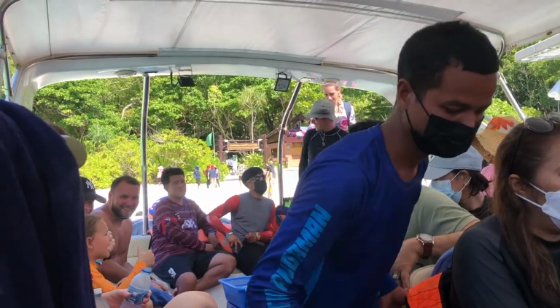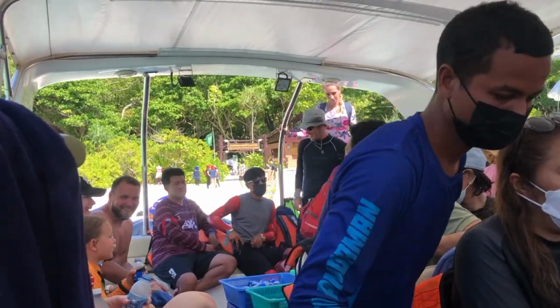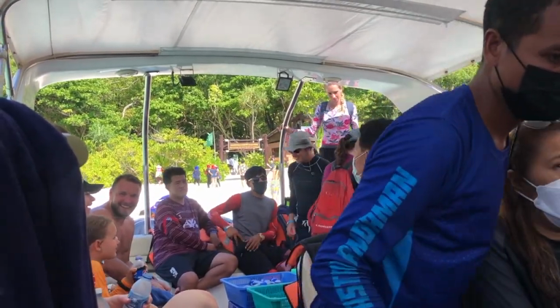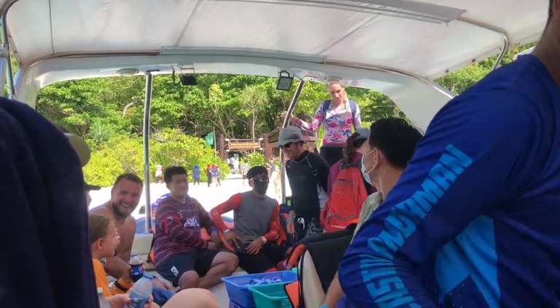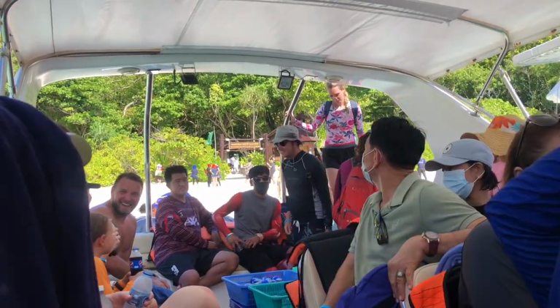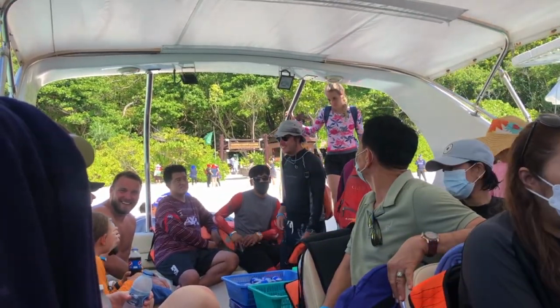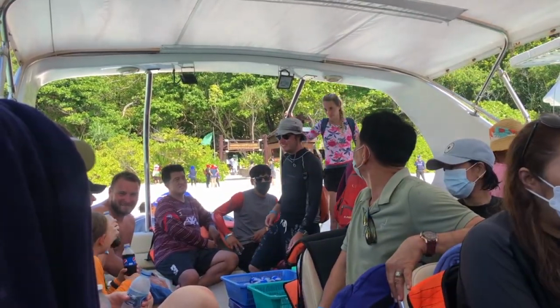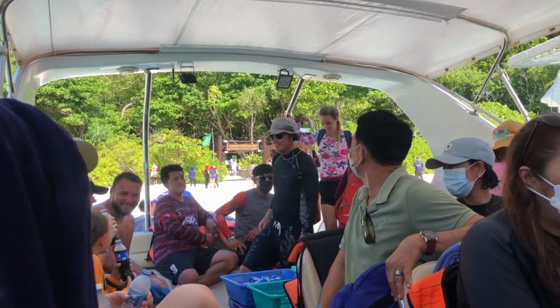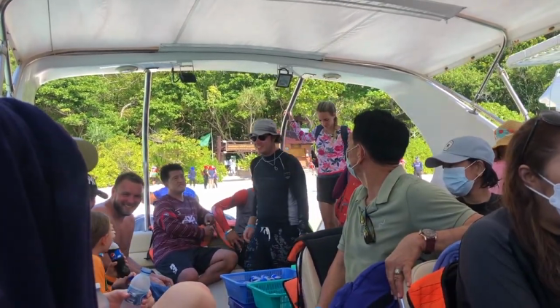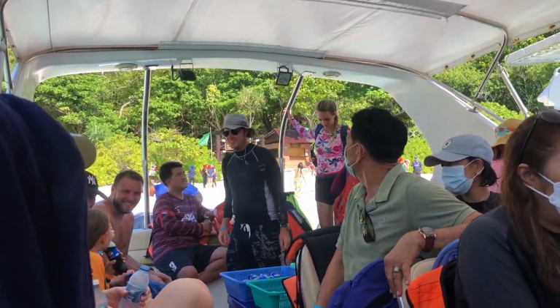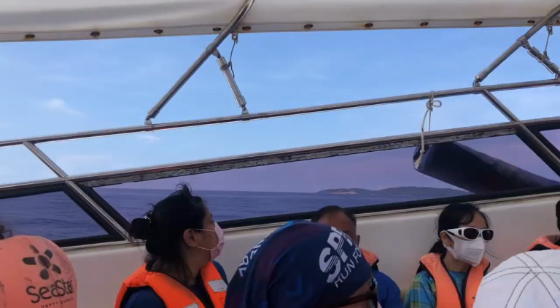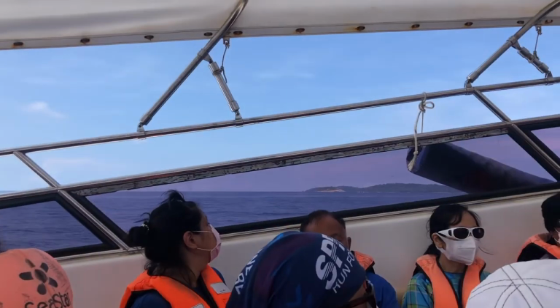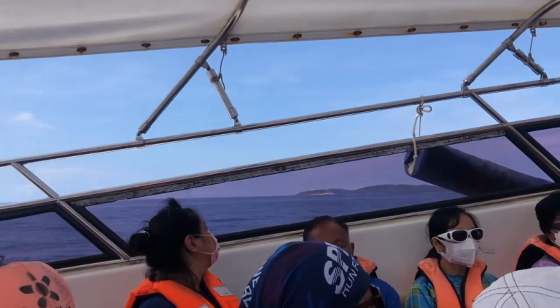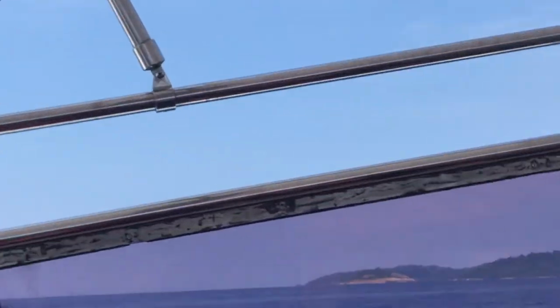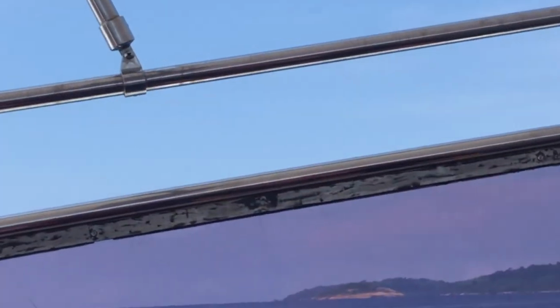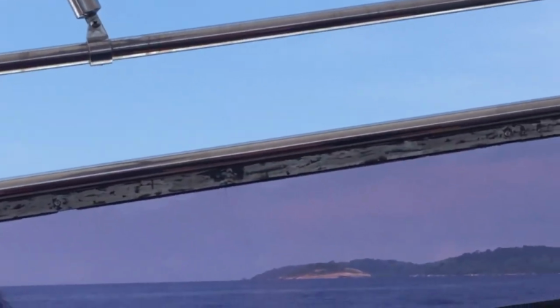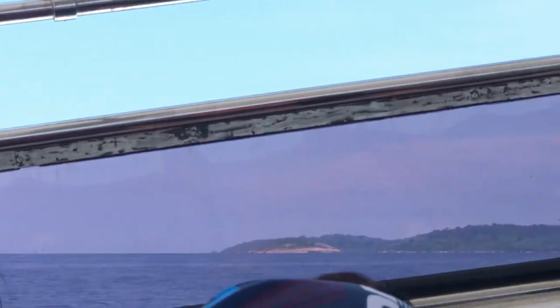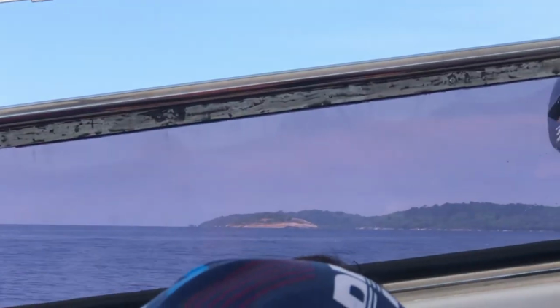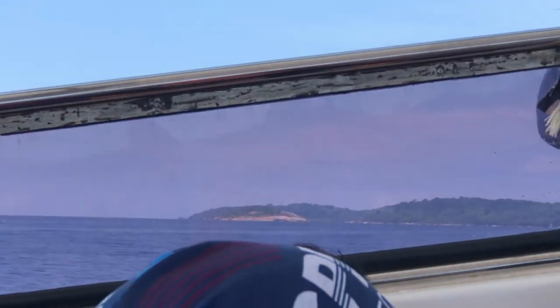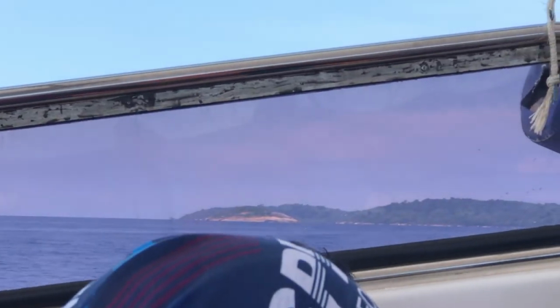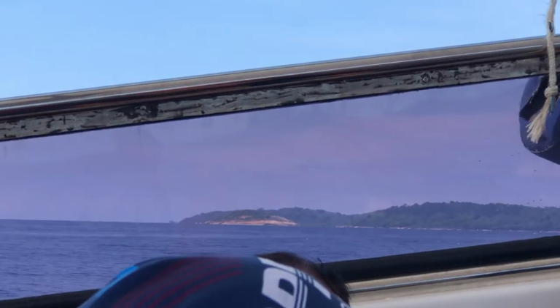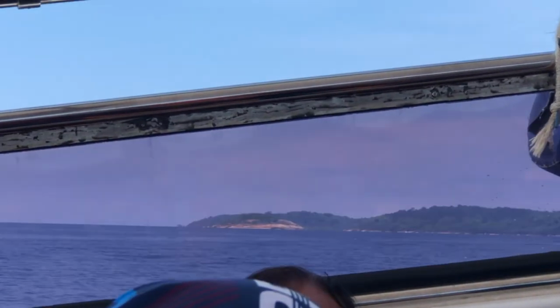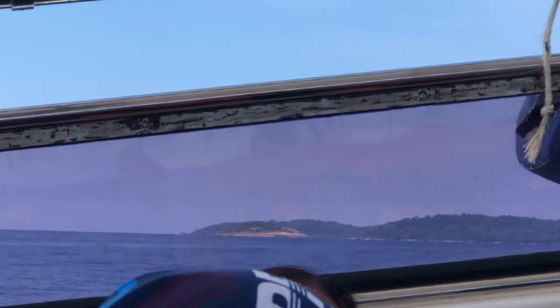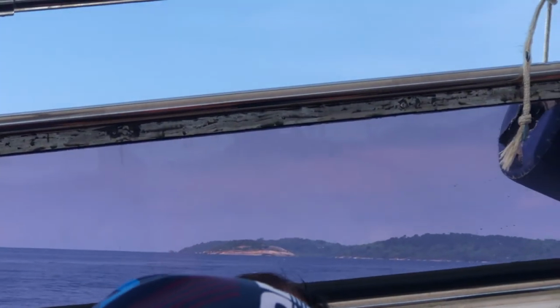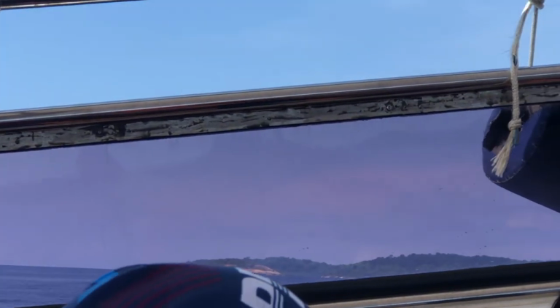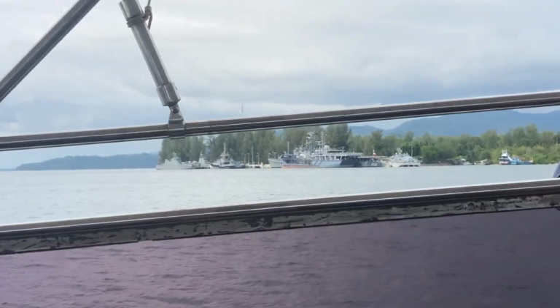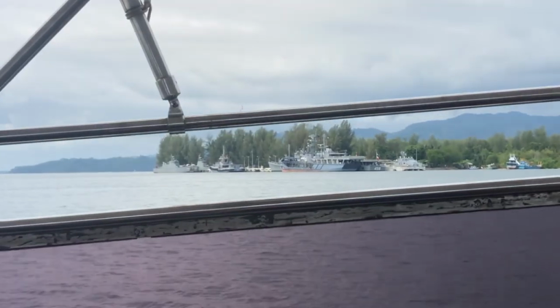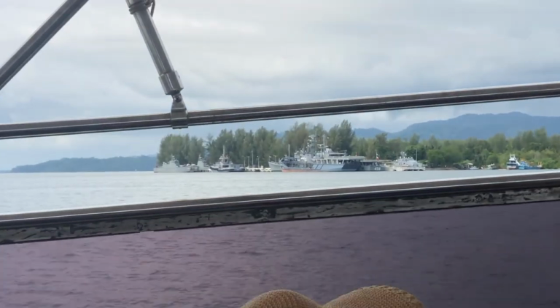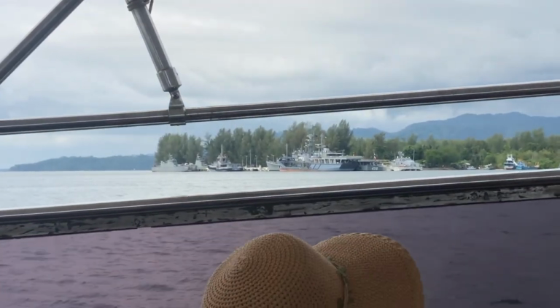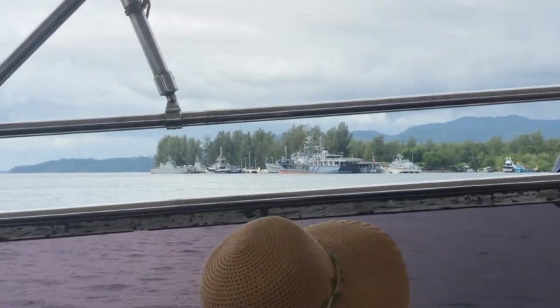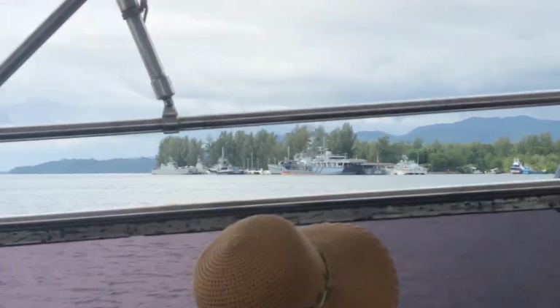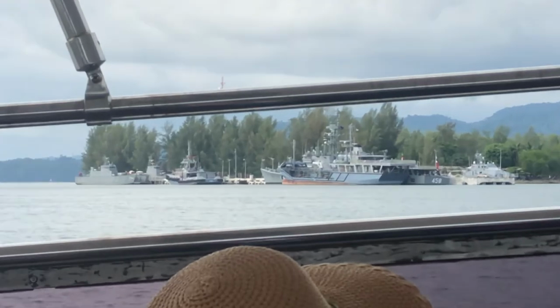So after the hike, we hit up the beach. Then about five minutes later, we had to head back on our boat and head back to the port.